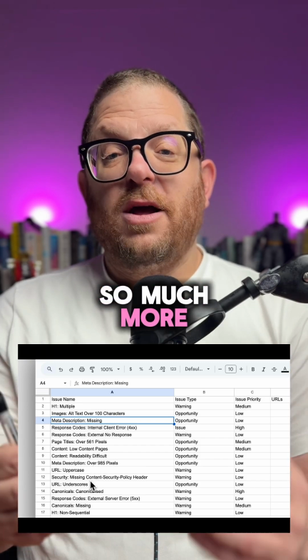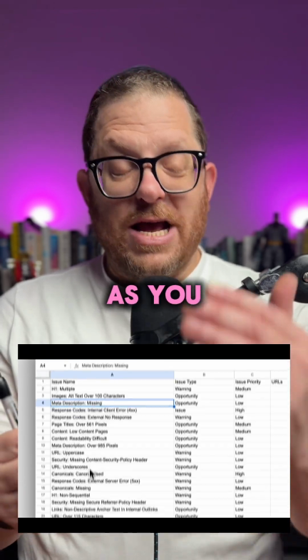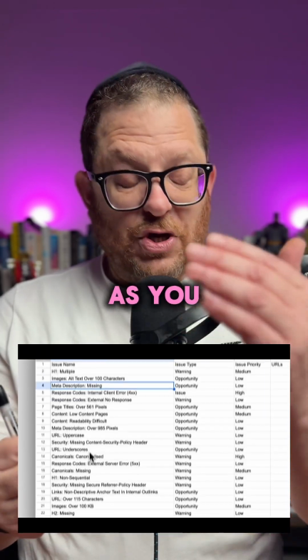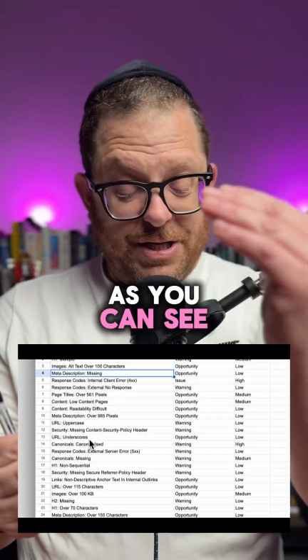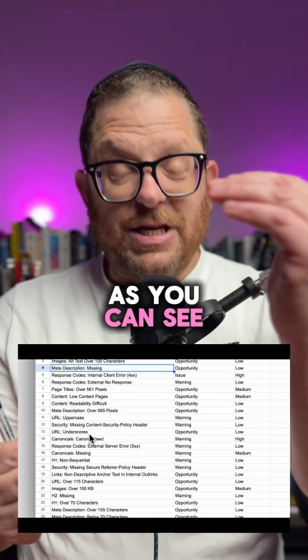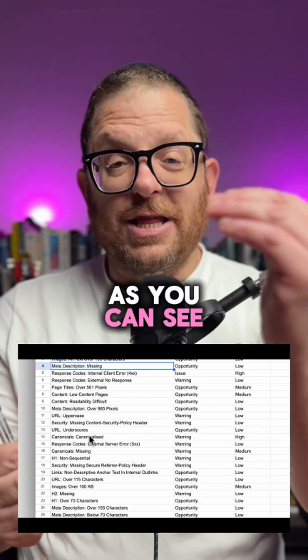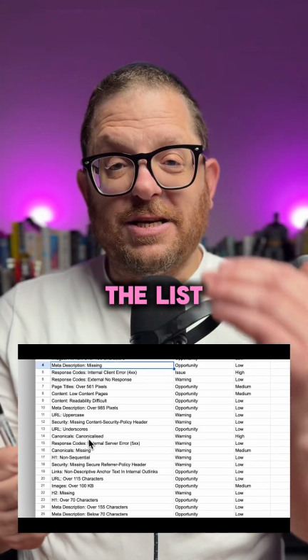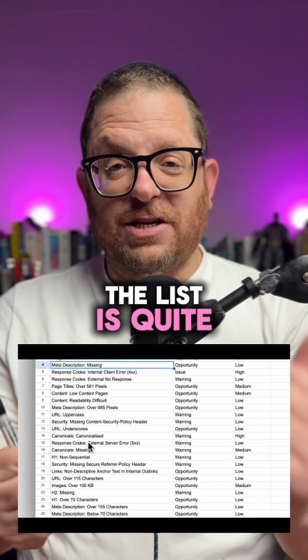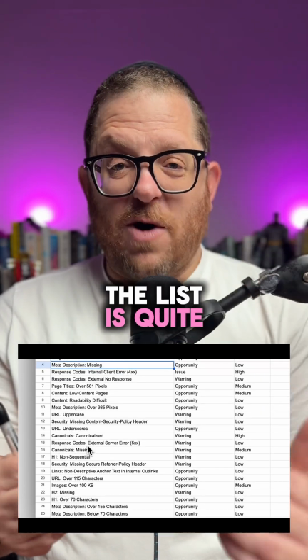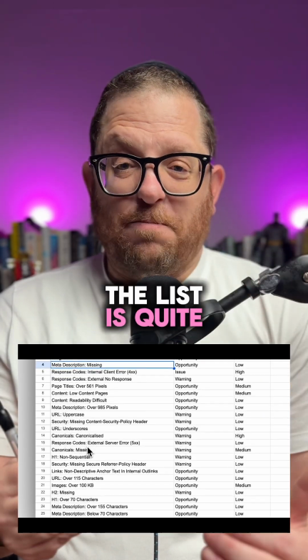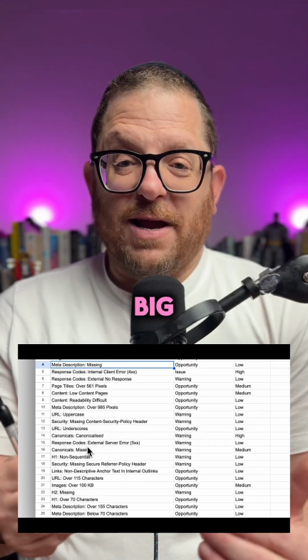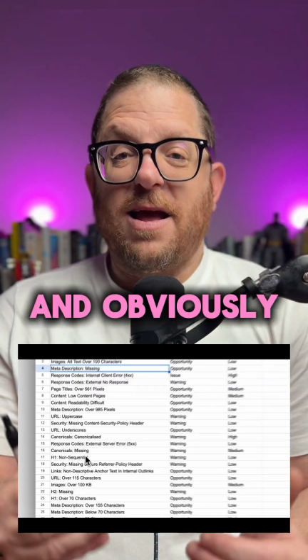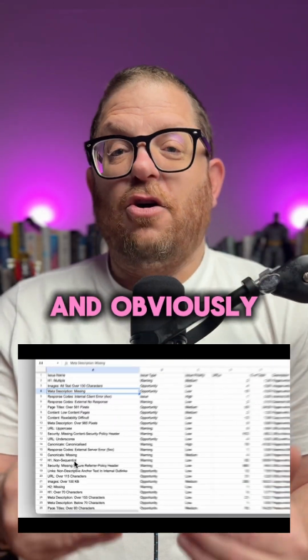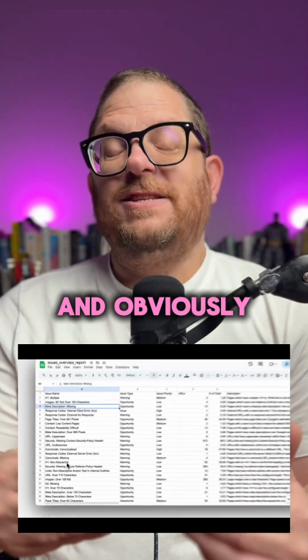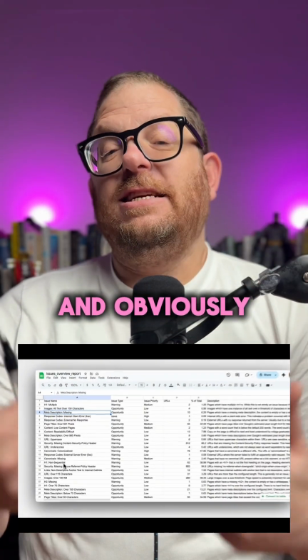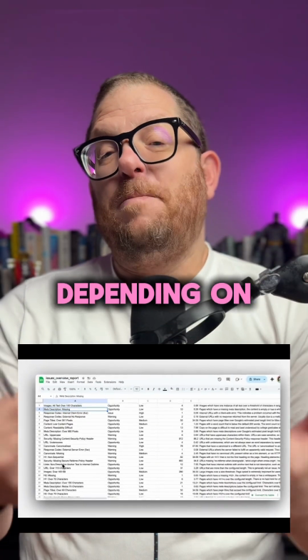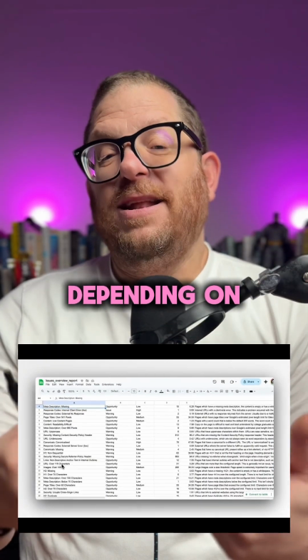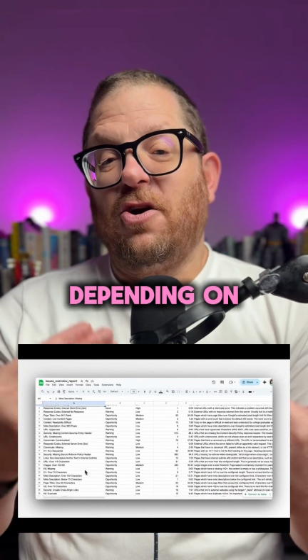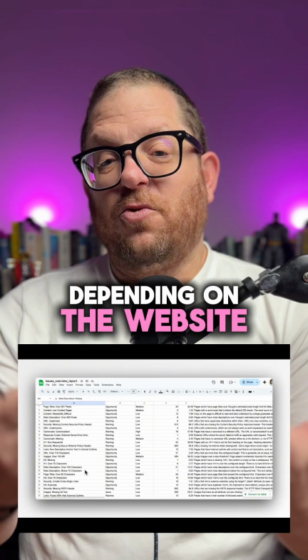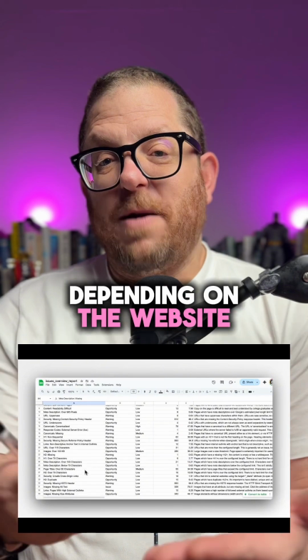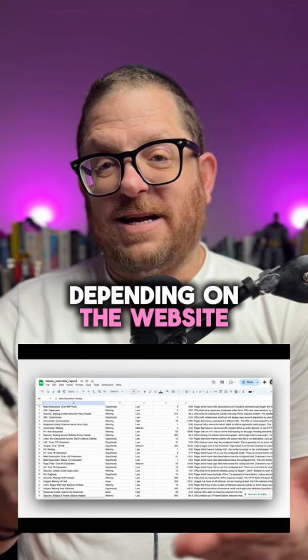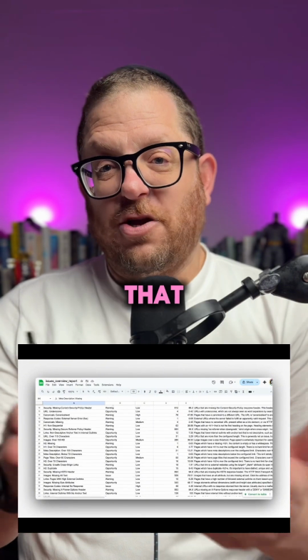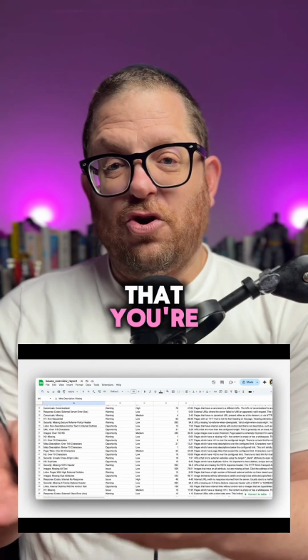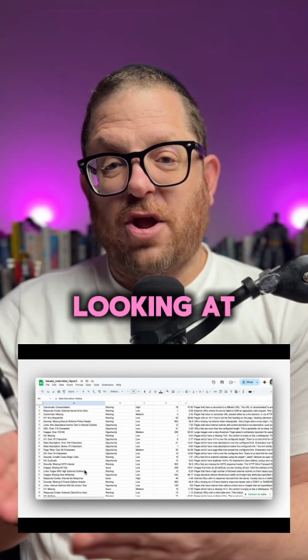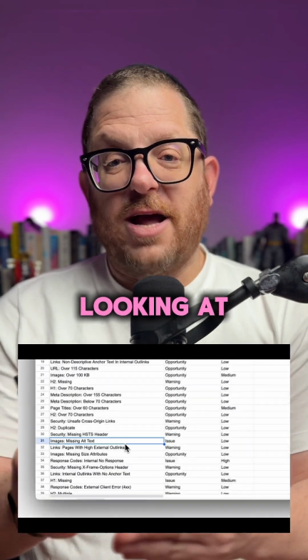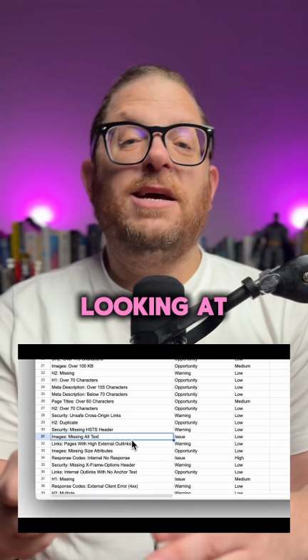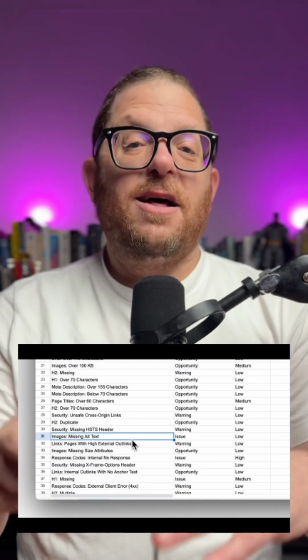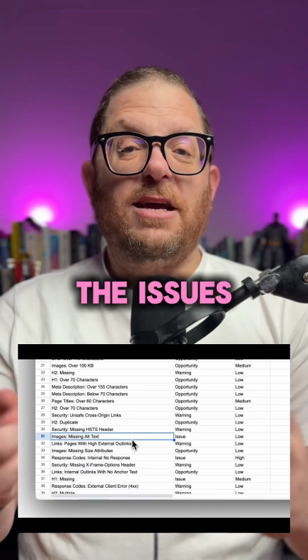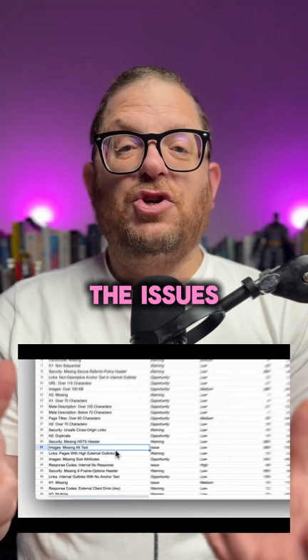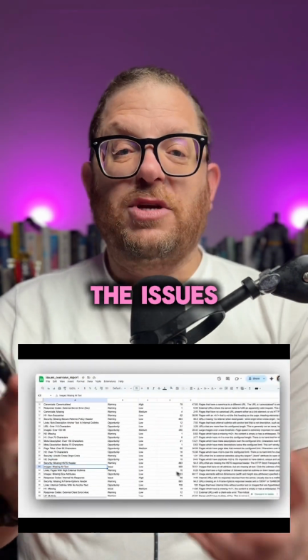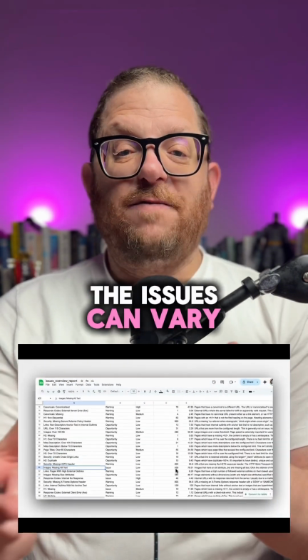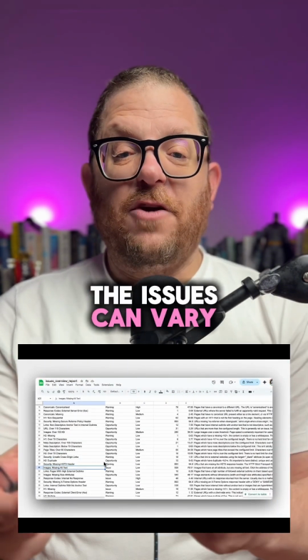As you can see, the list is quite big and obviously, depending on the website that you're looking at, the issues can vary.